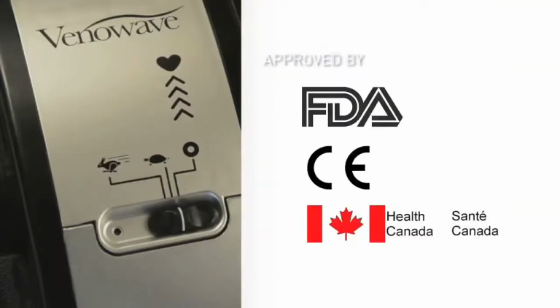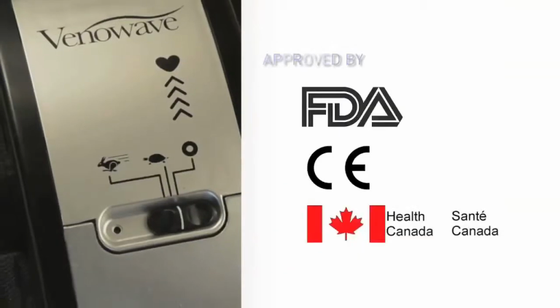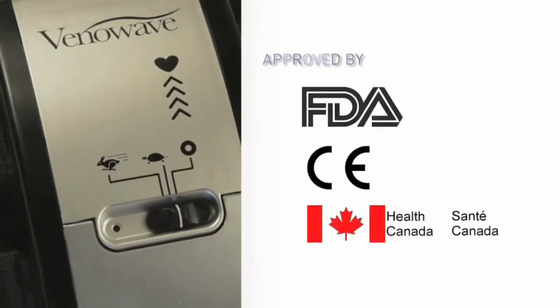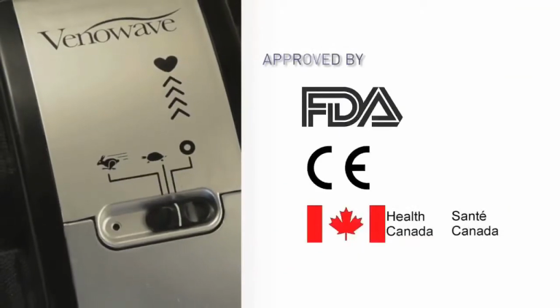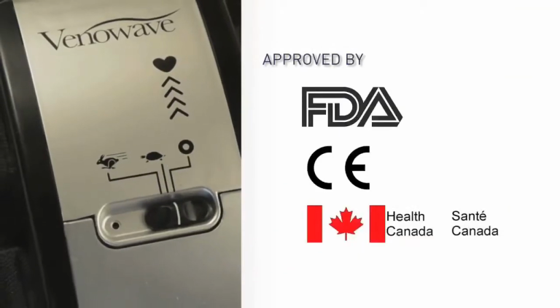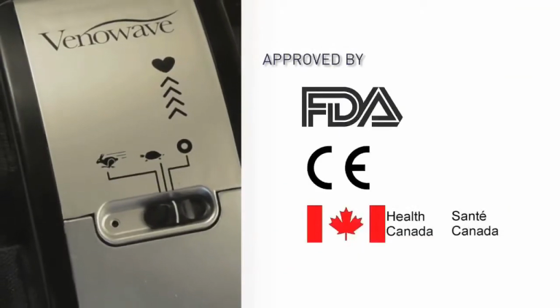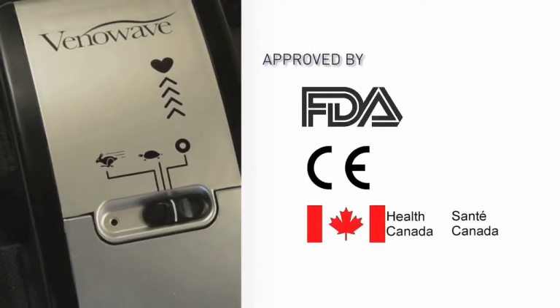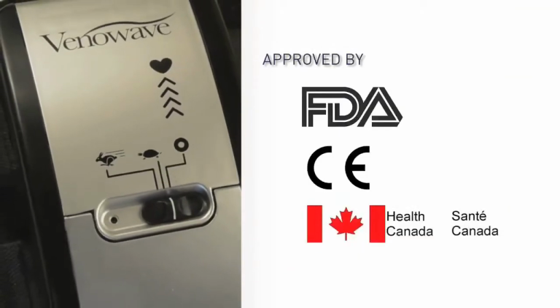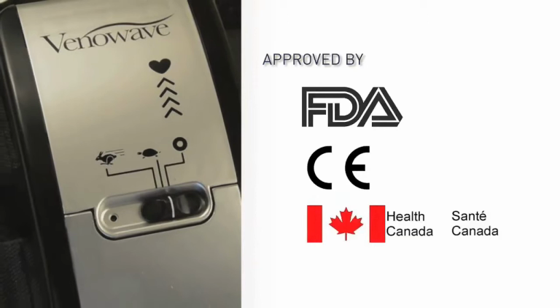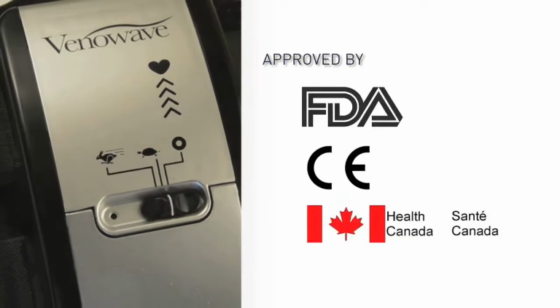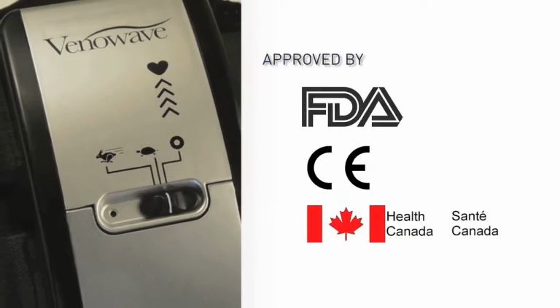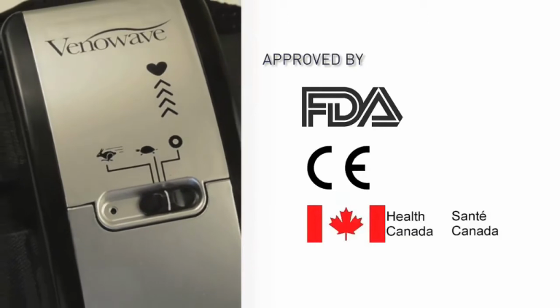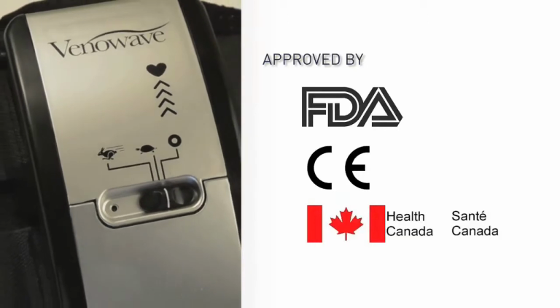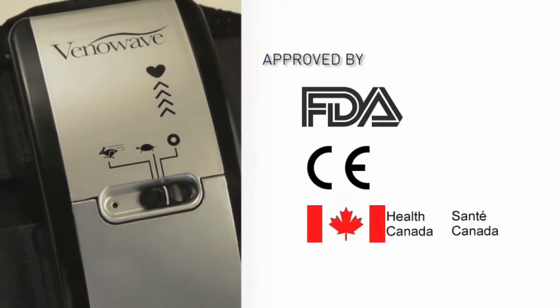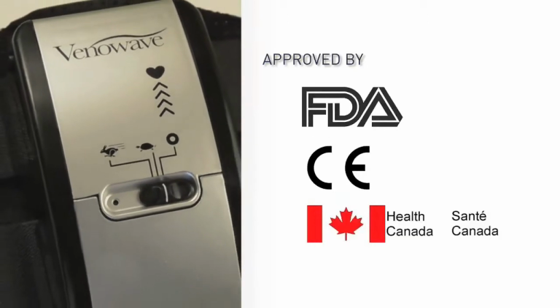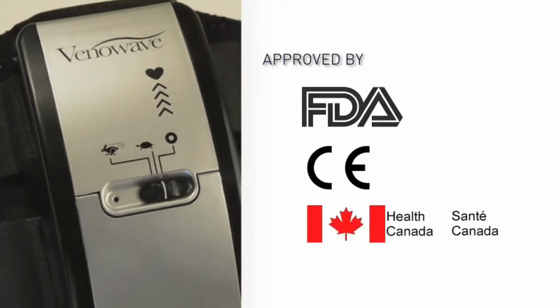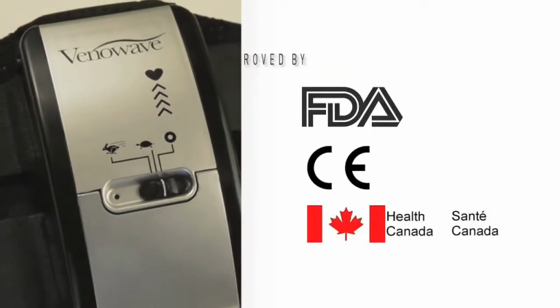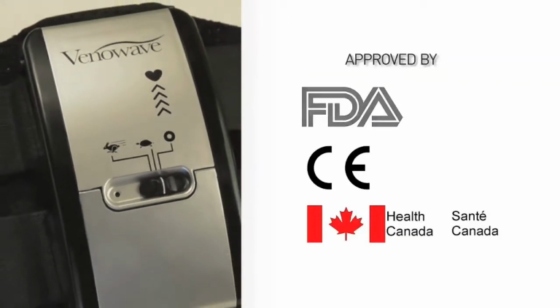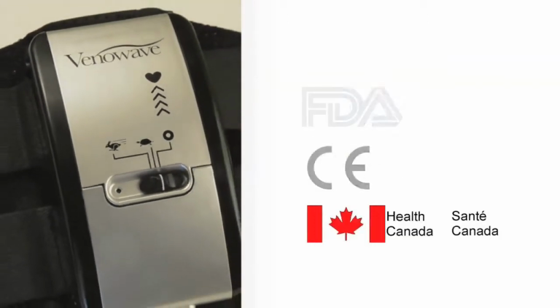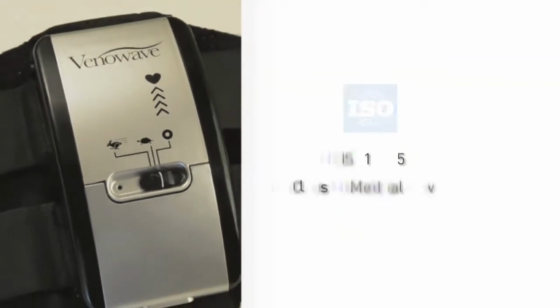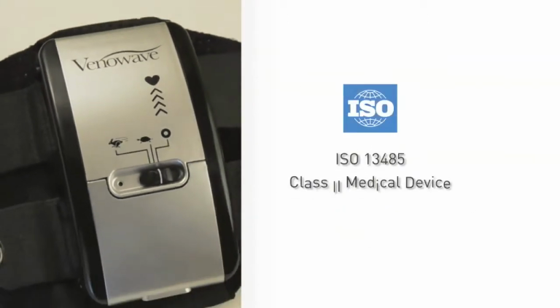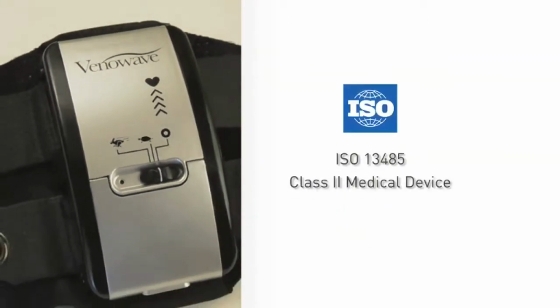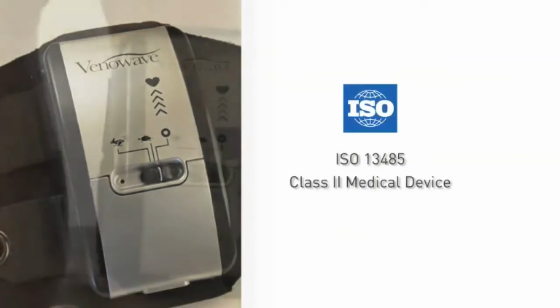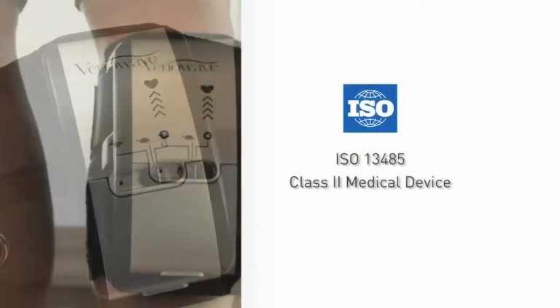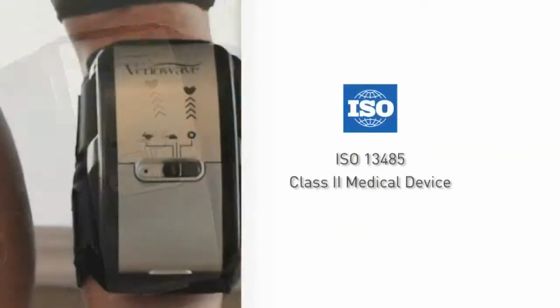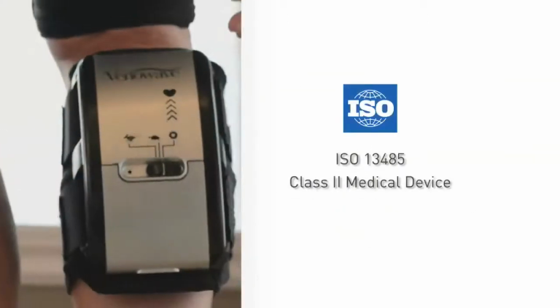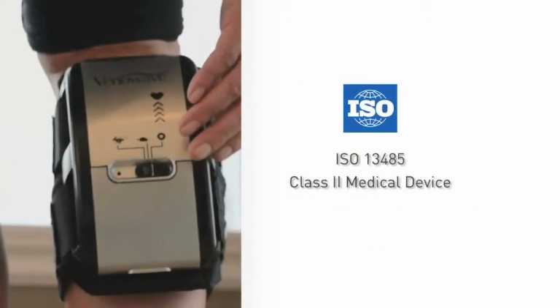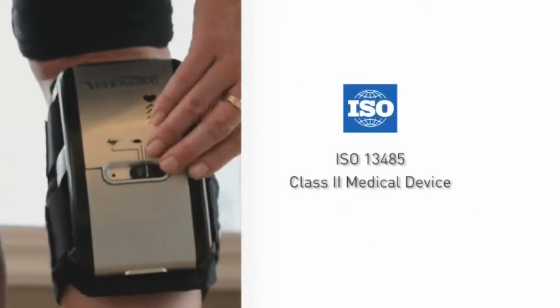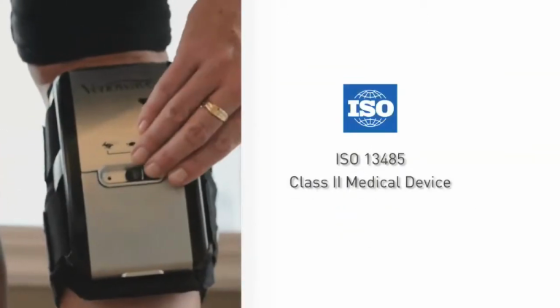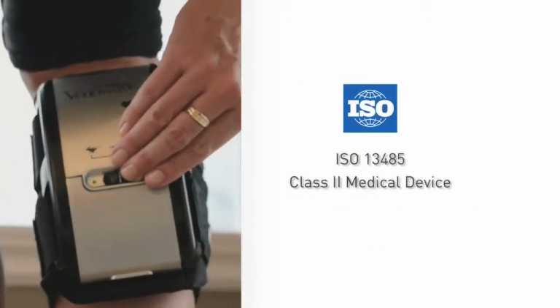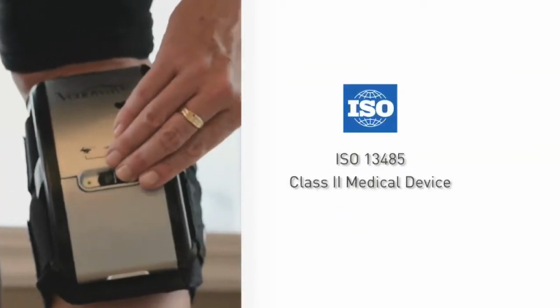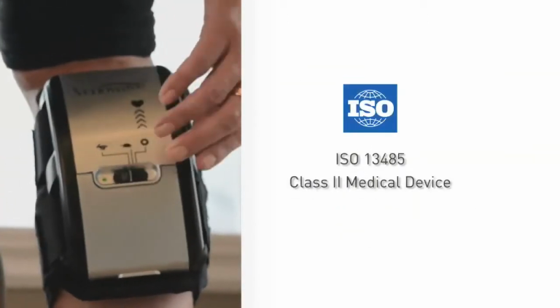The VenaWave is an FDA, CE, and Health Canada-approved ISO-compliant Class II medical device.